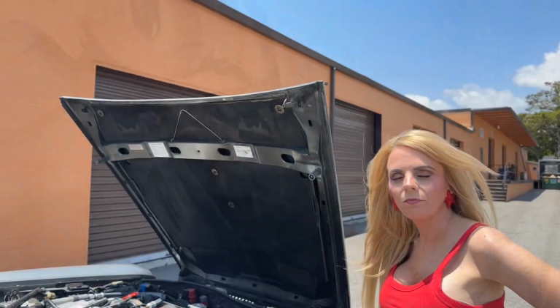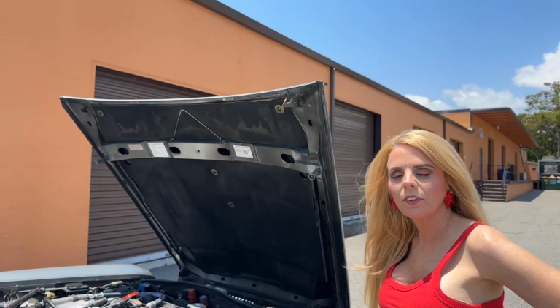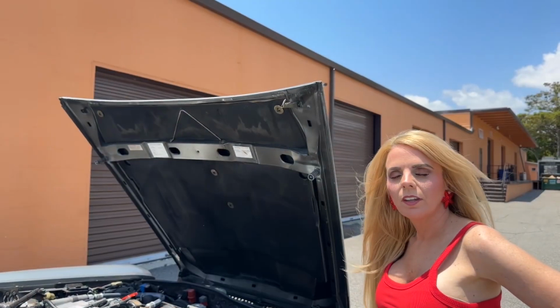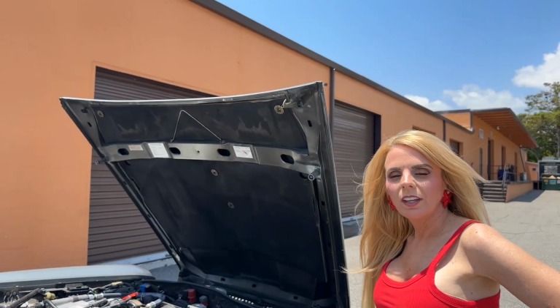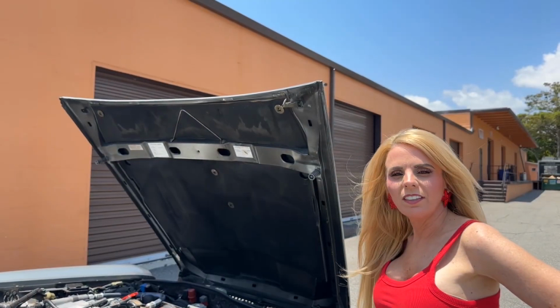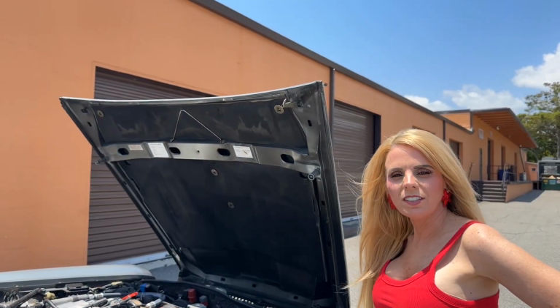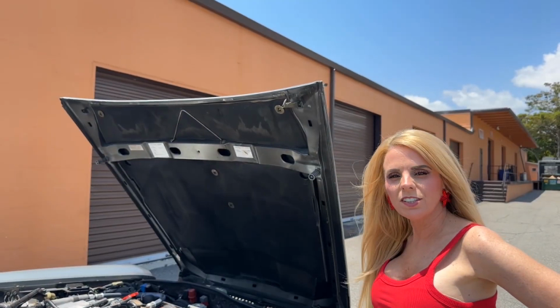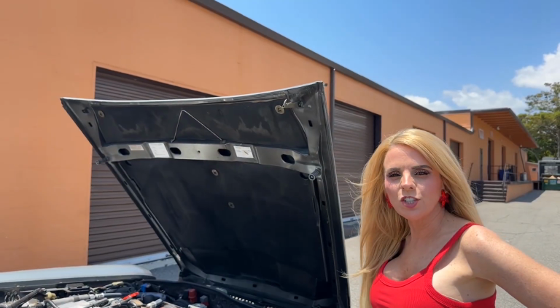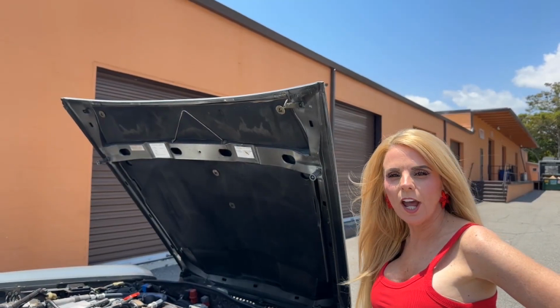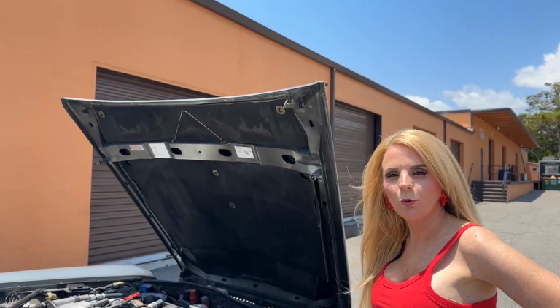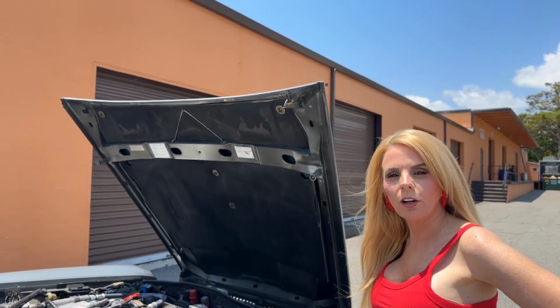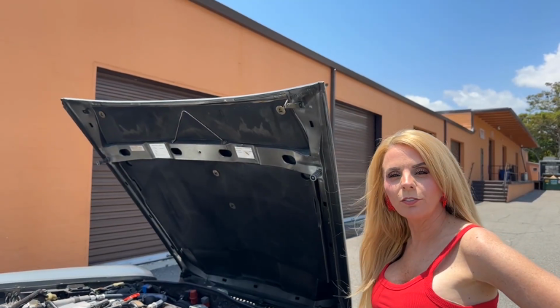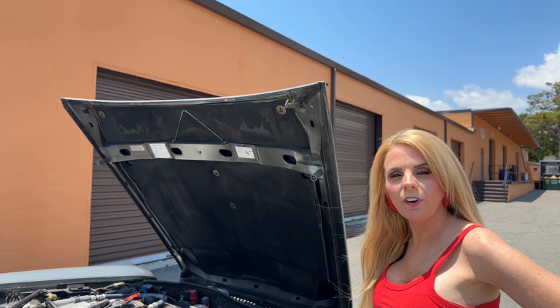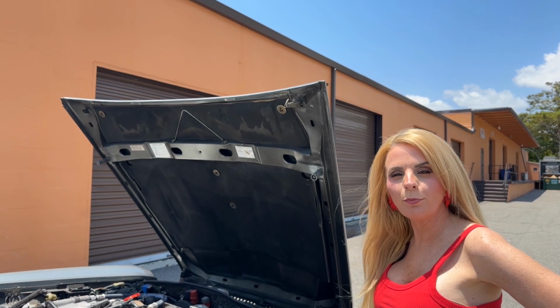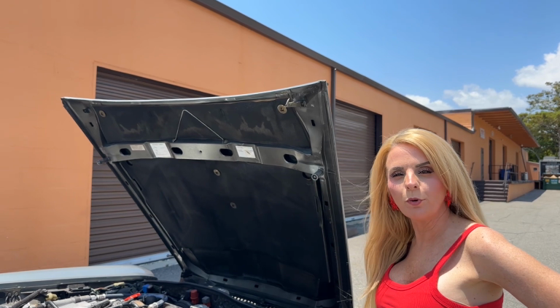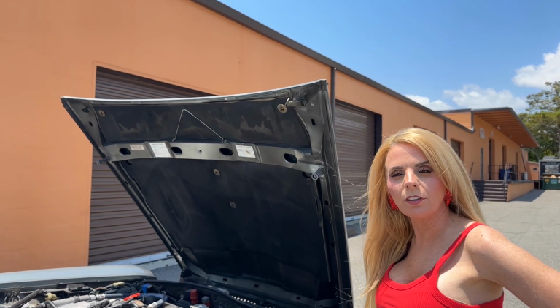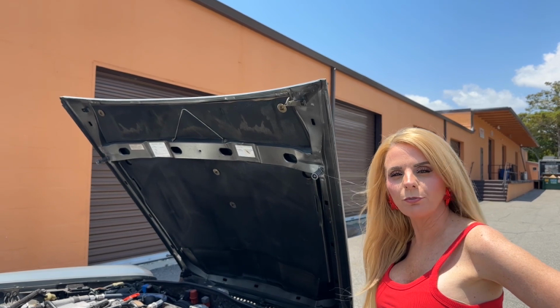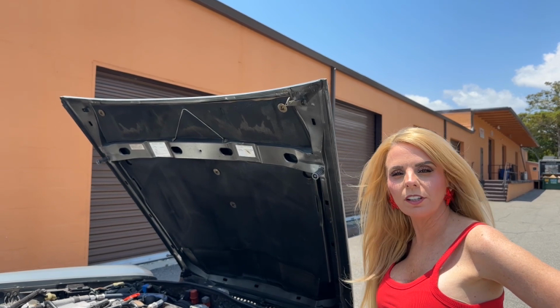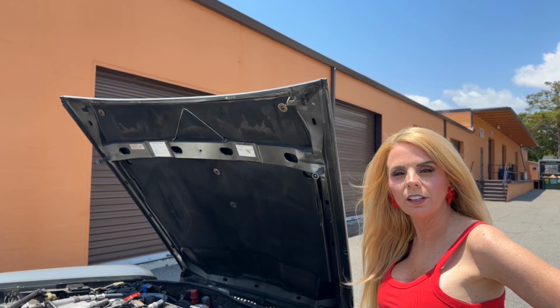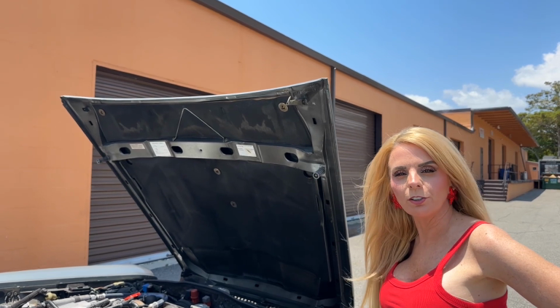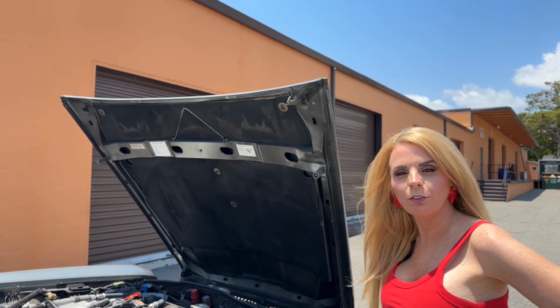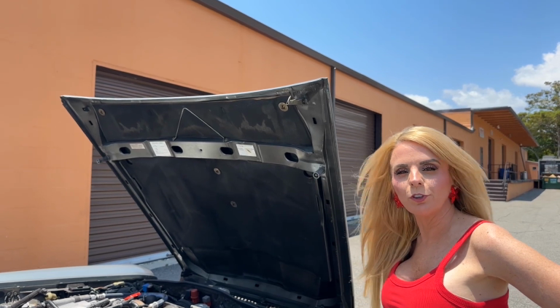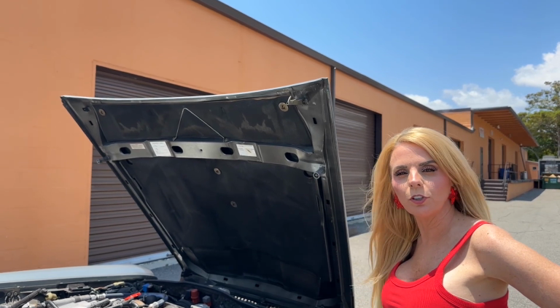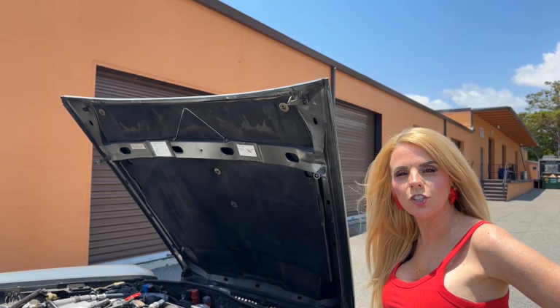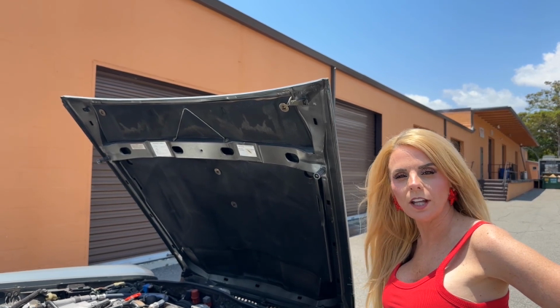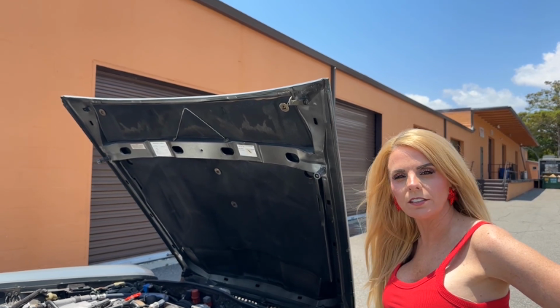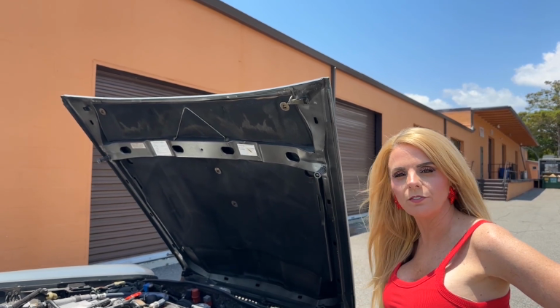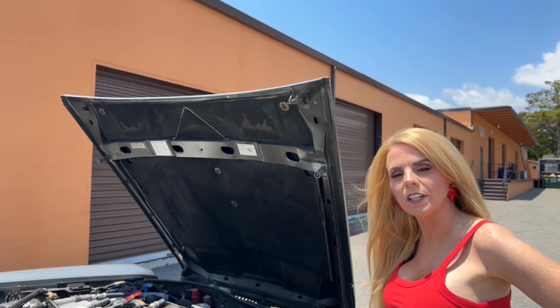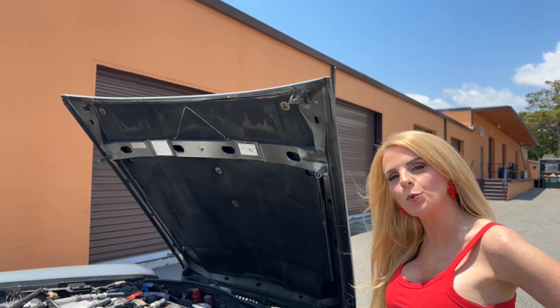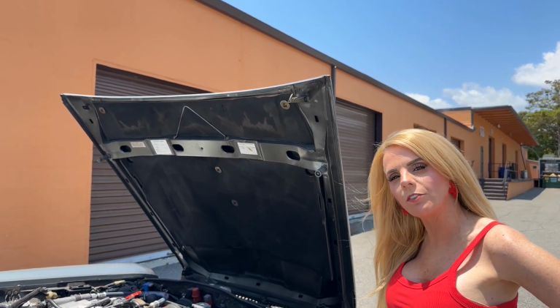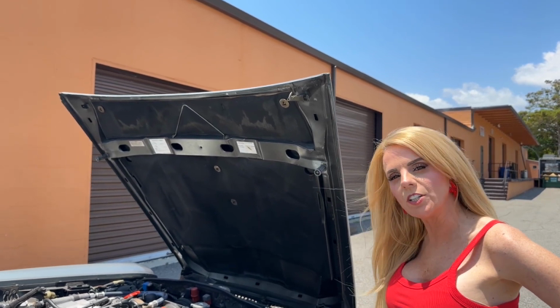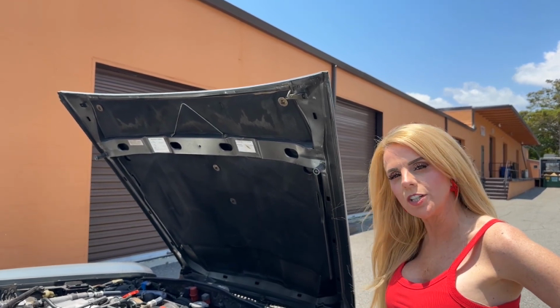And this is the Jaguar 5.3 liter fuel-injected V12 engine.